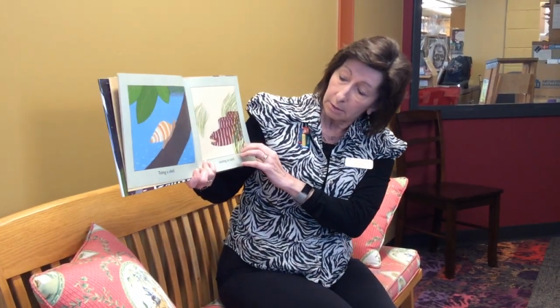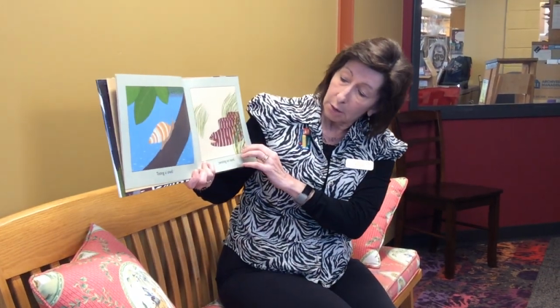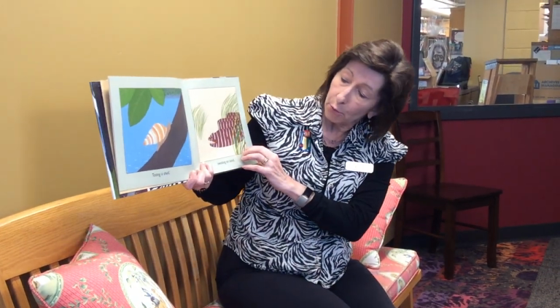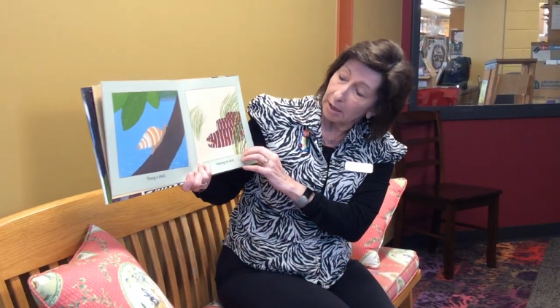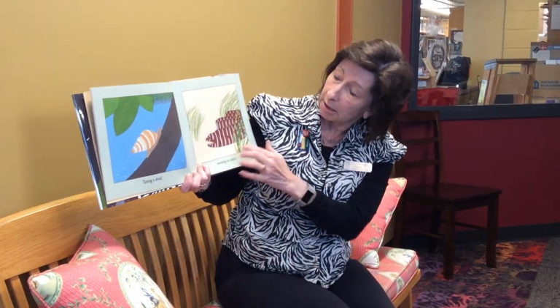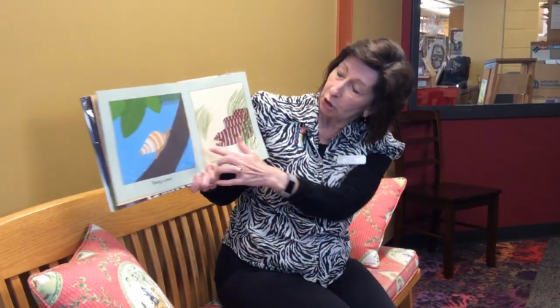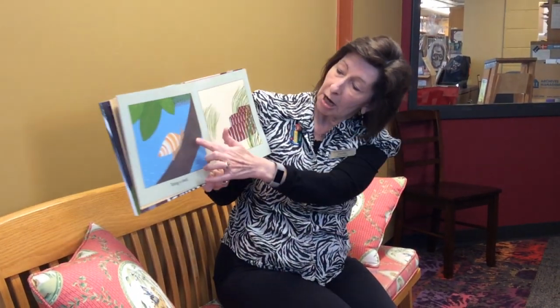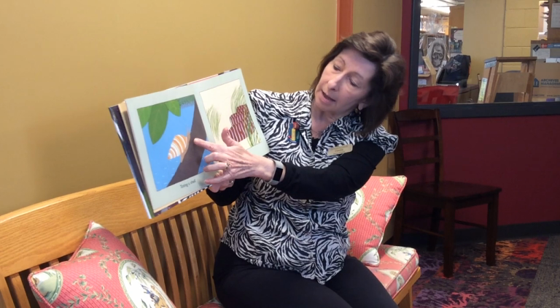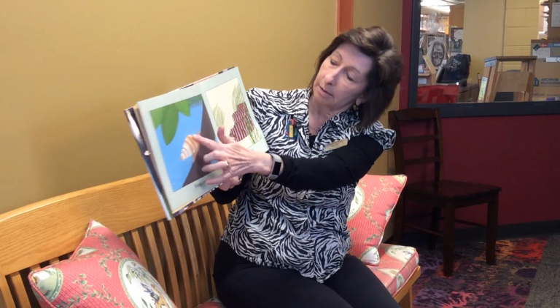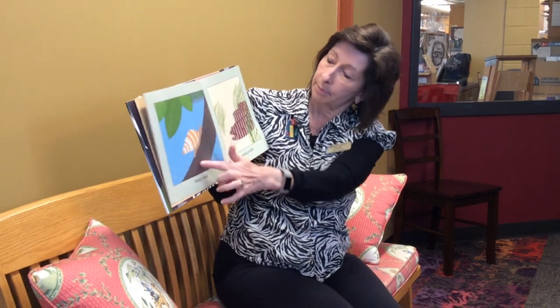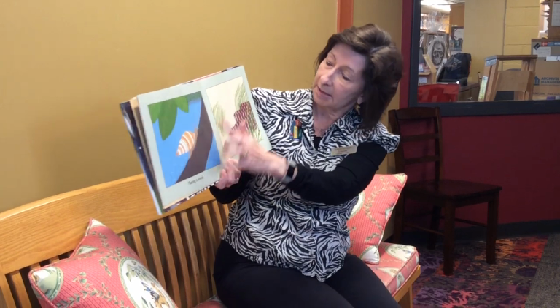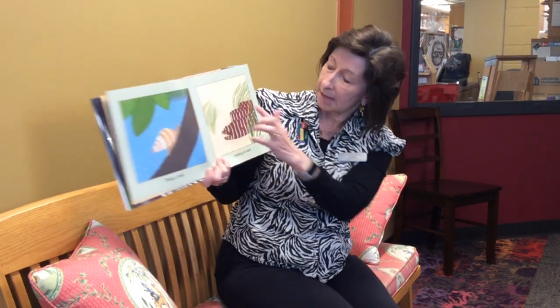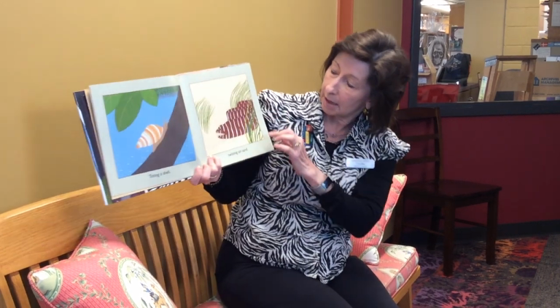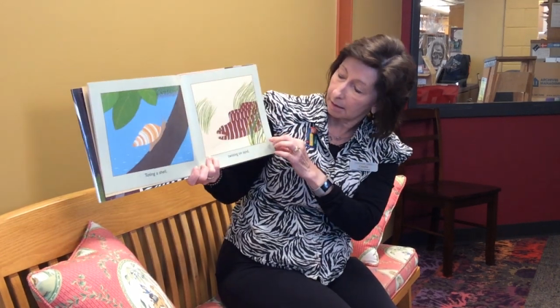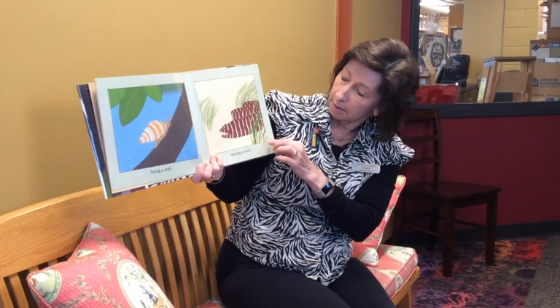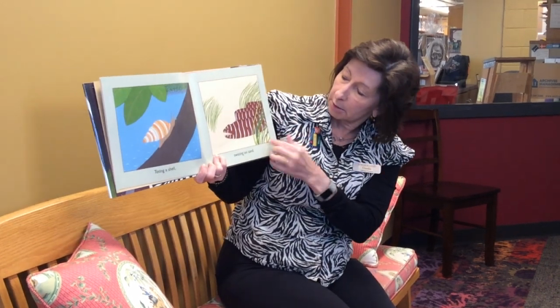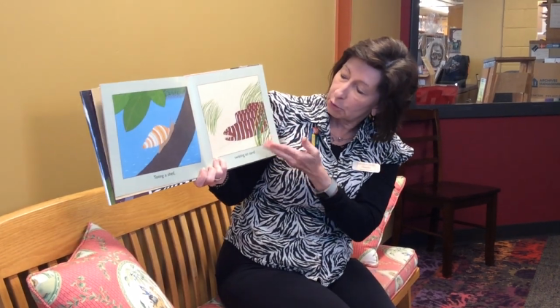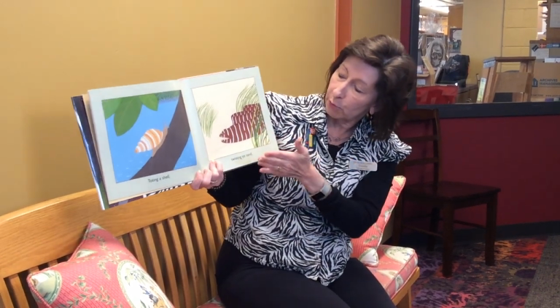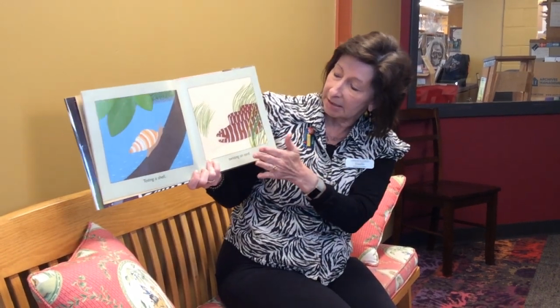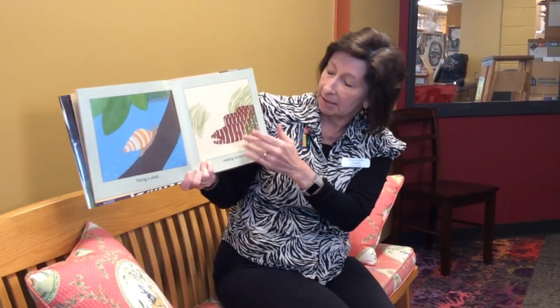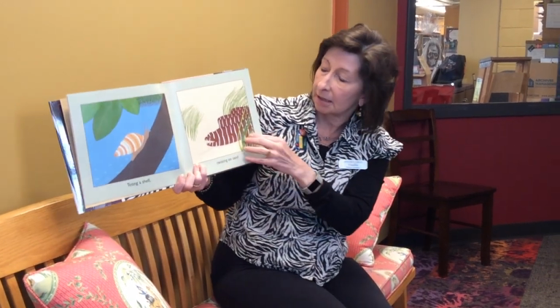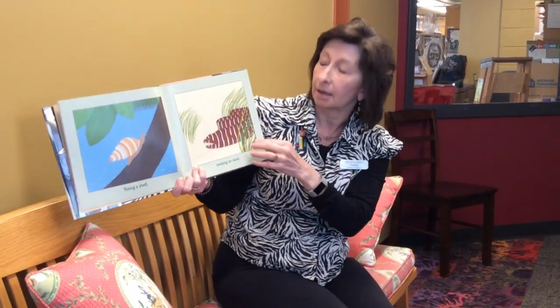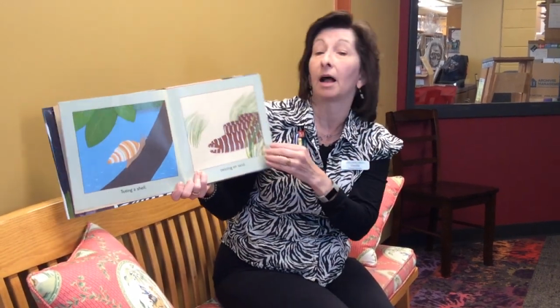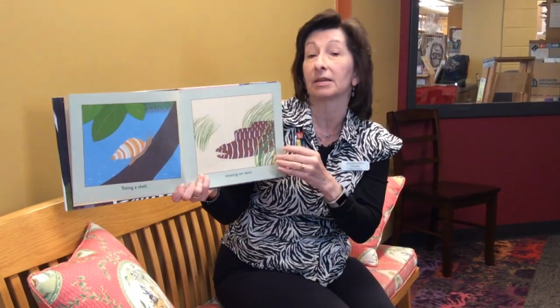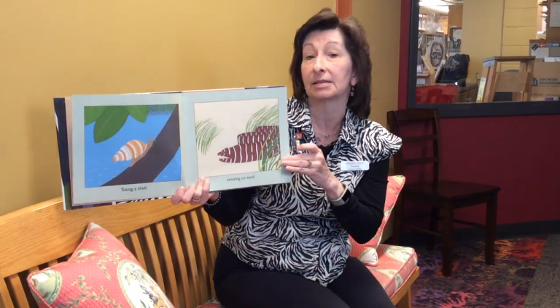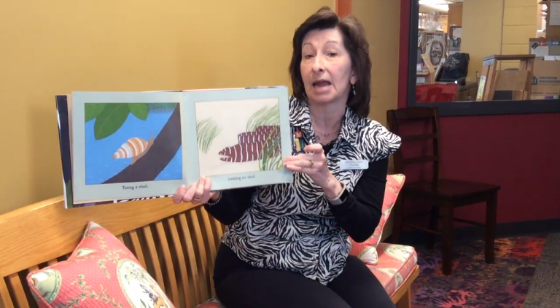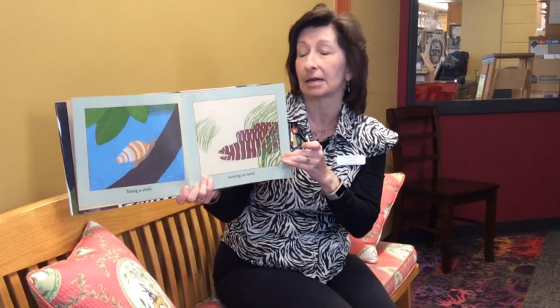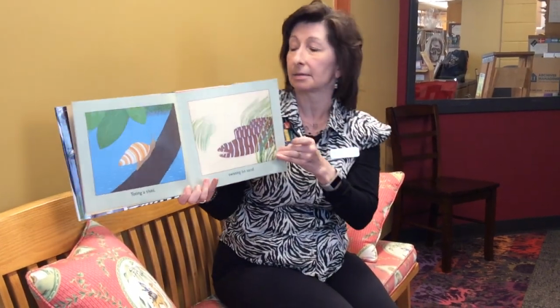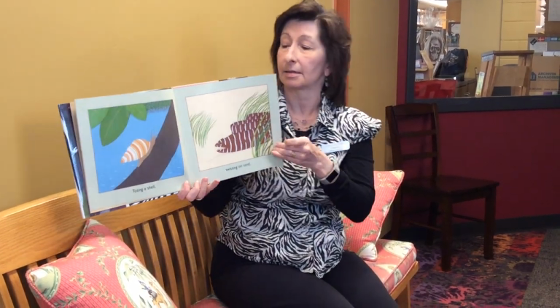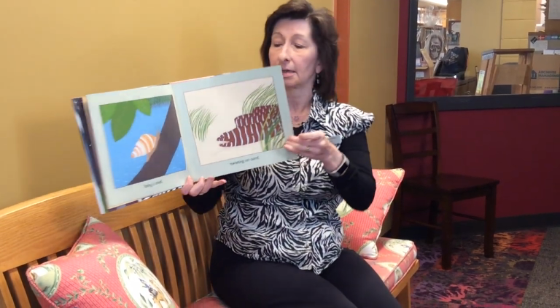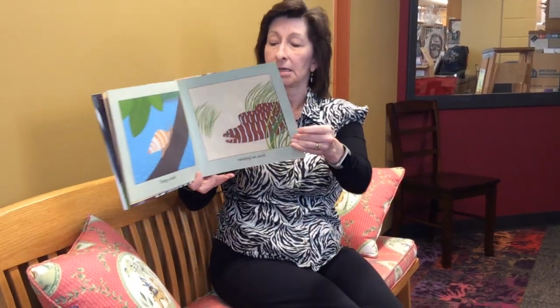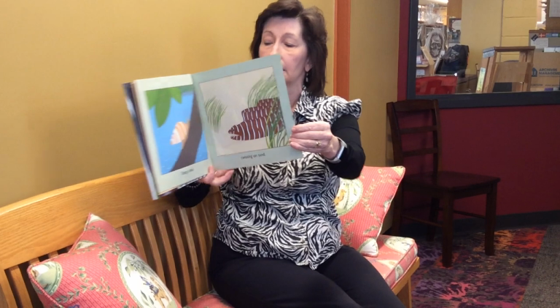Toating in a shell — snail. Twisting on the sand — it's an eel.